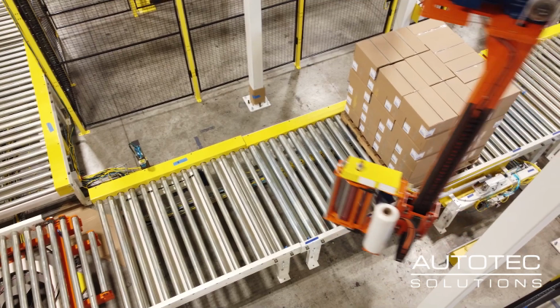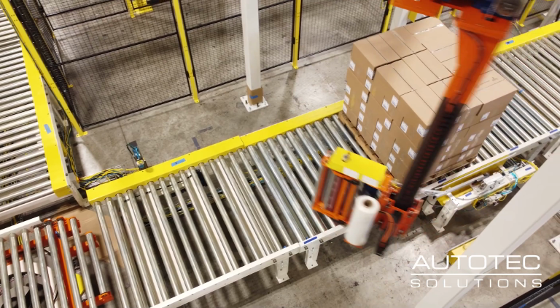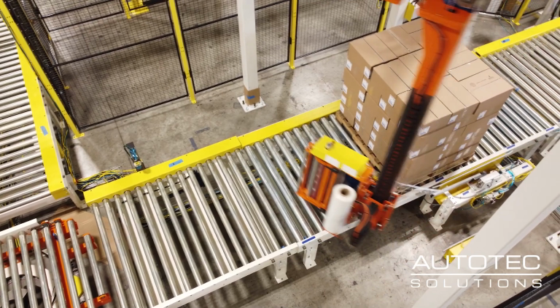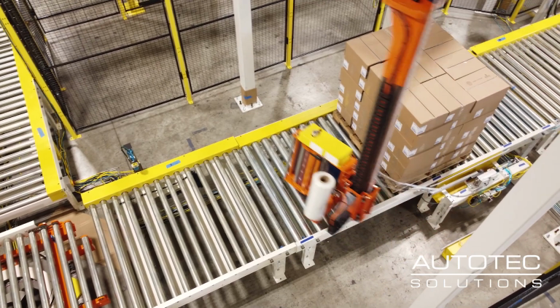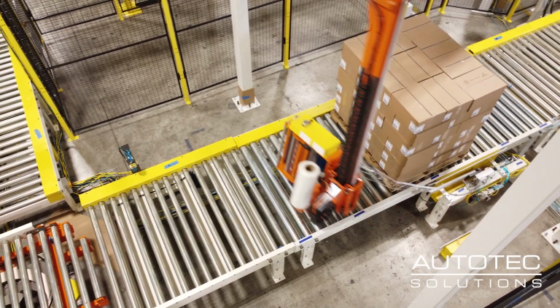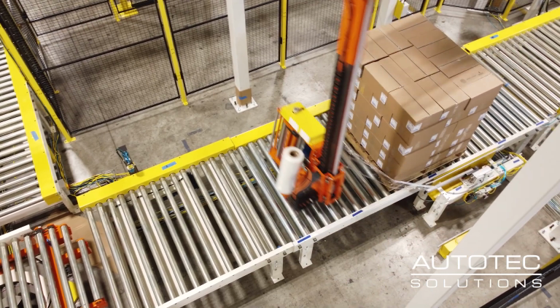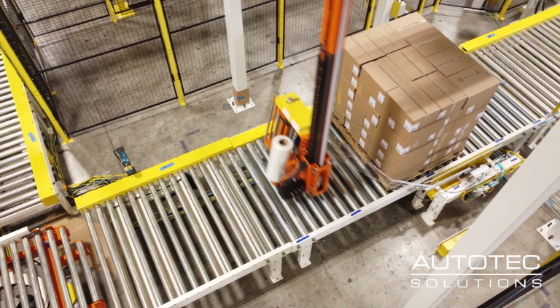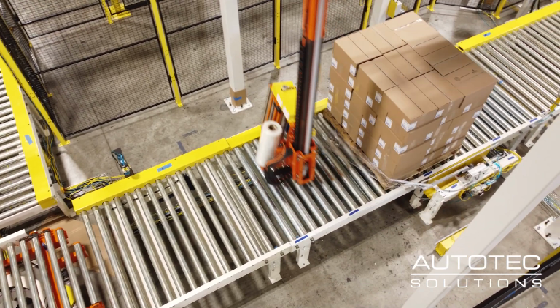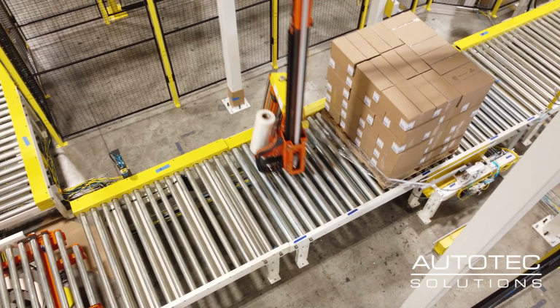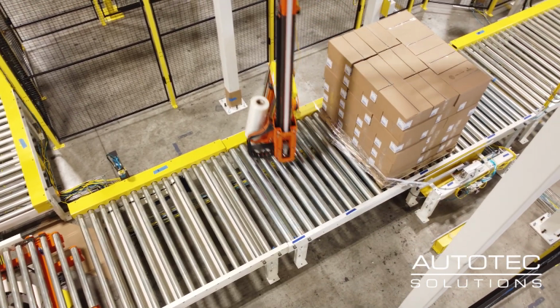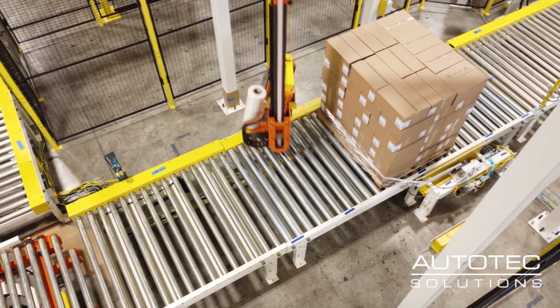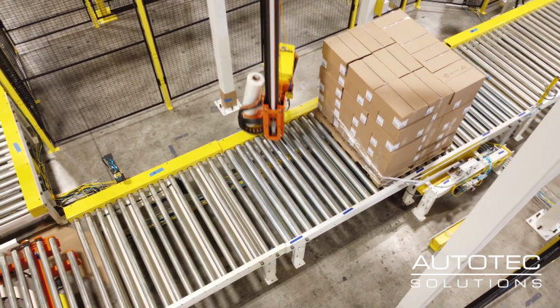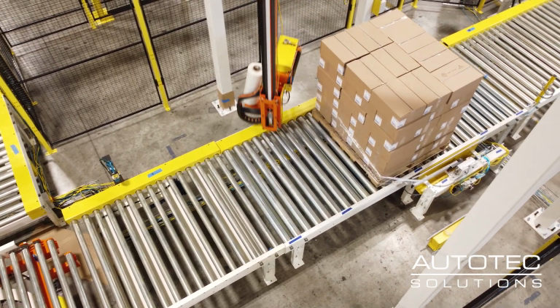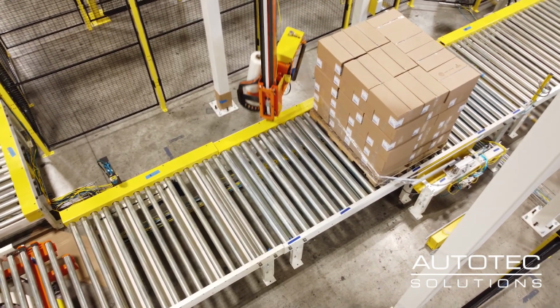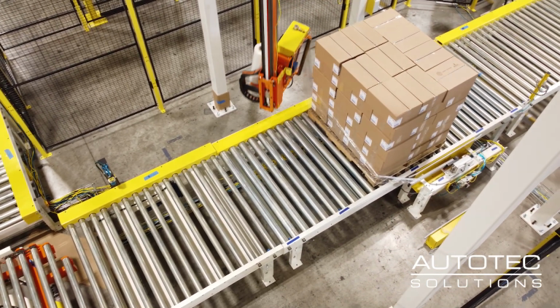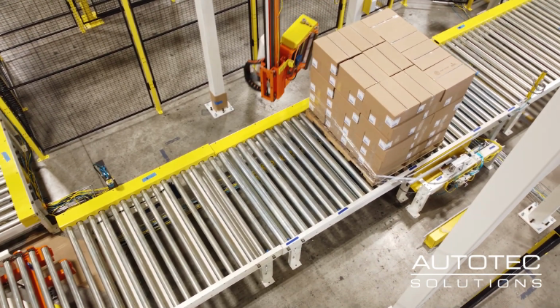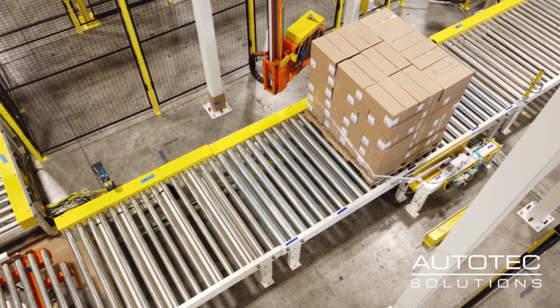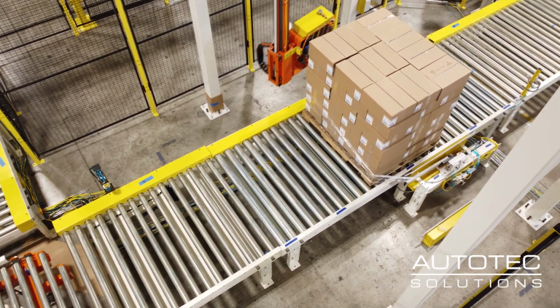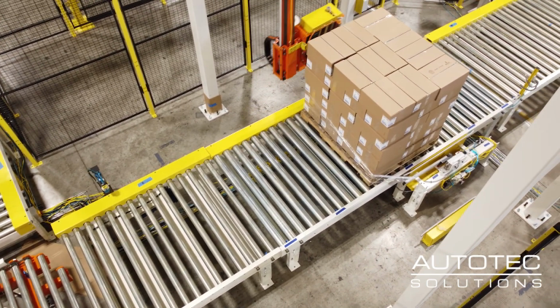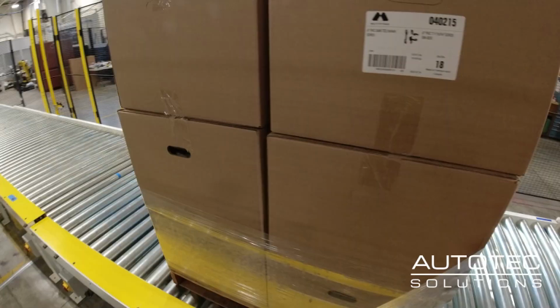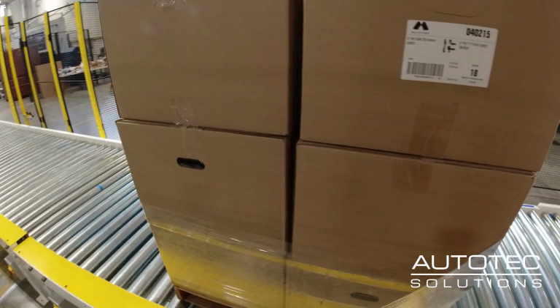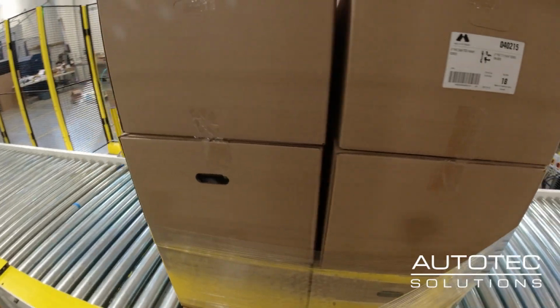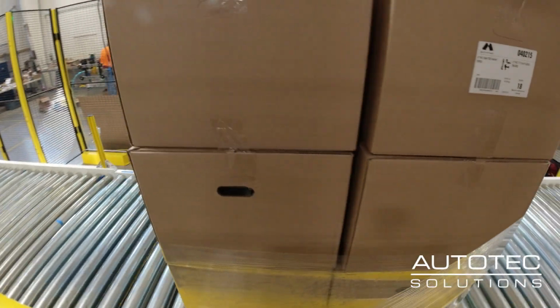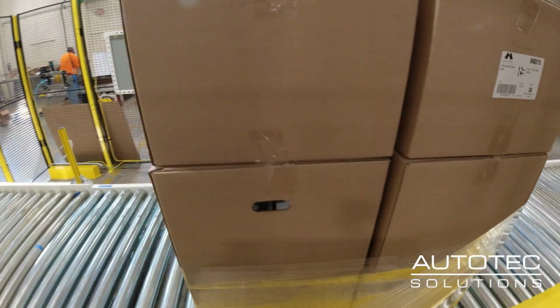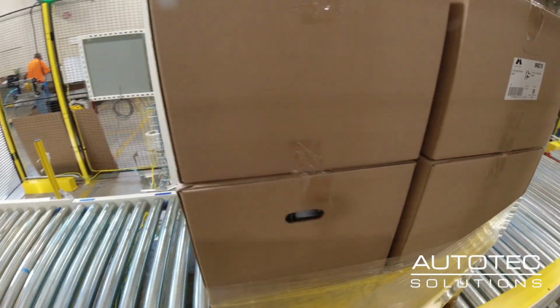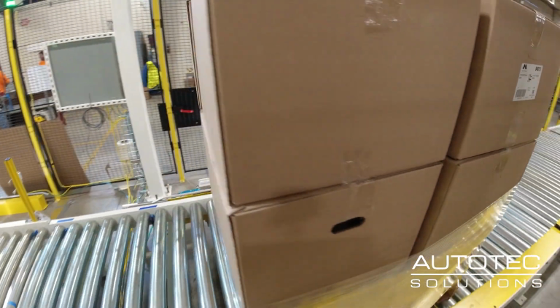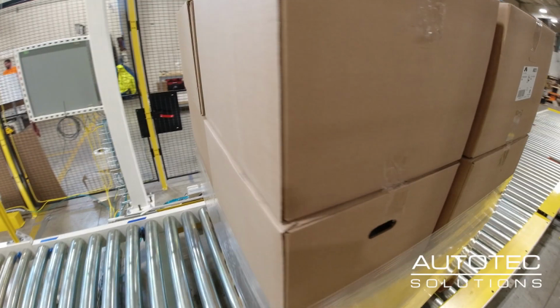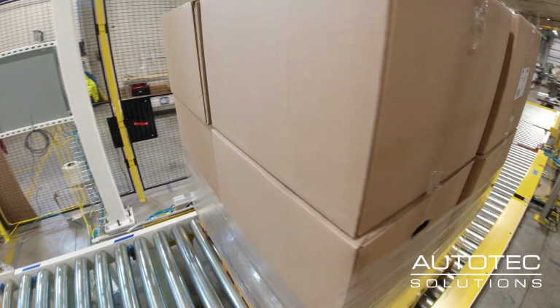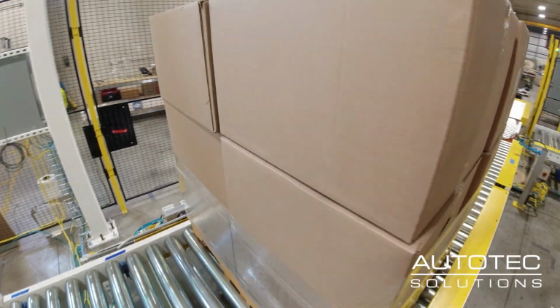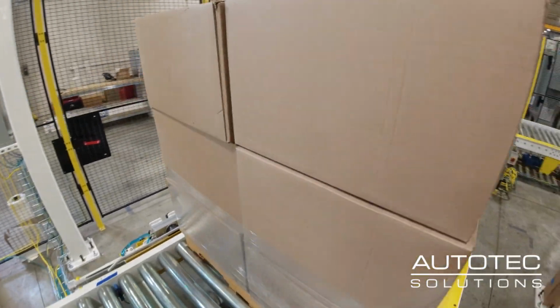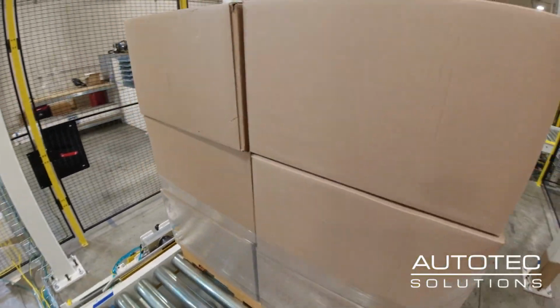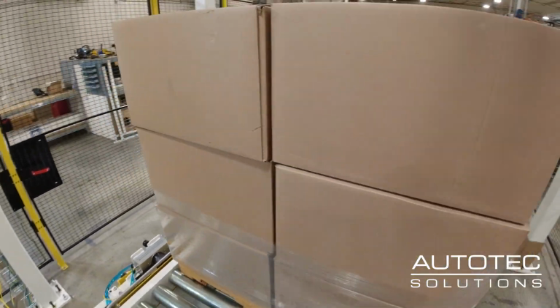The stretch wrapper is made to handle a very, very large and heavy pallet, as you can tell by the size of the equipment.